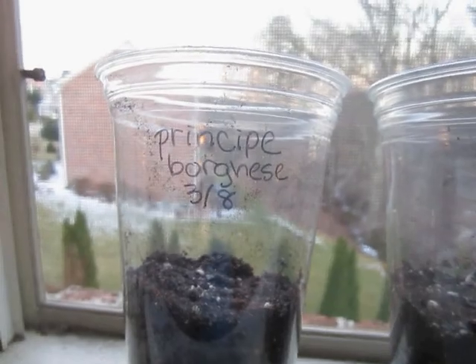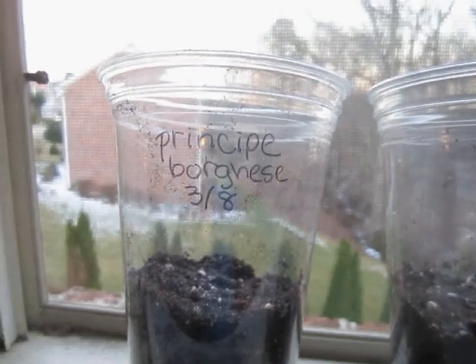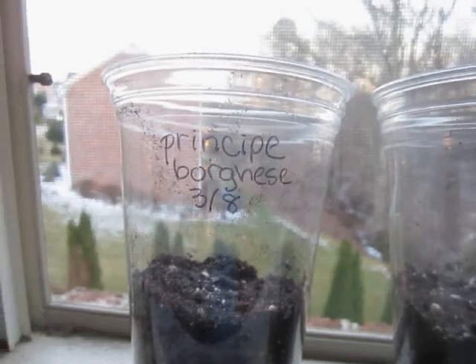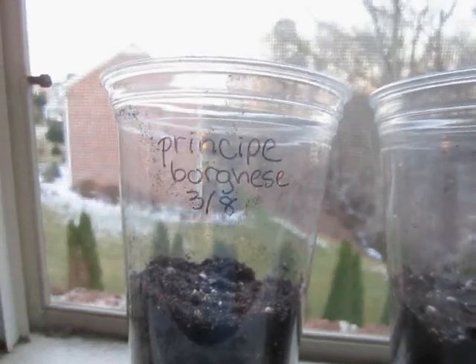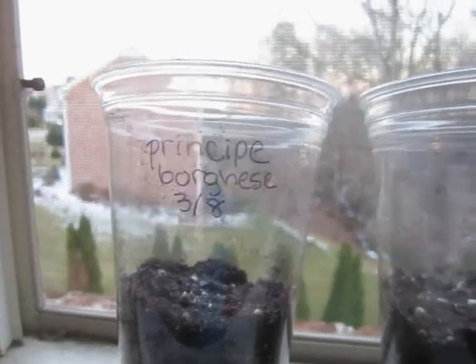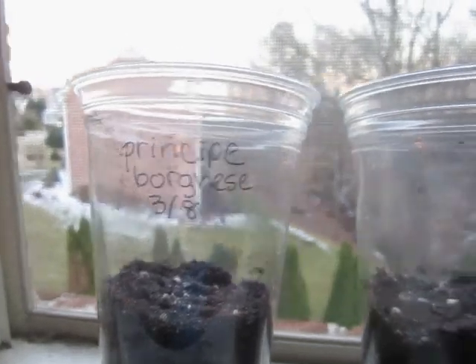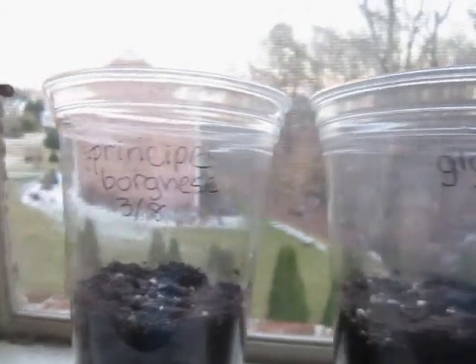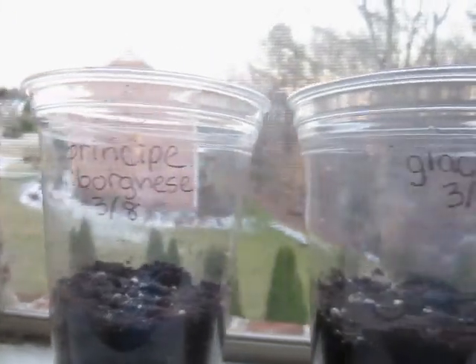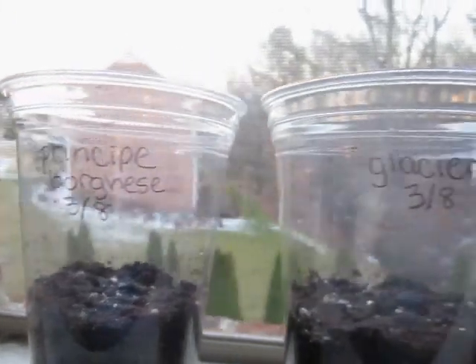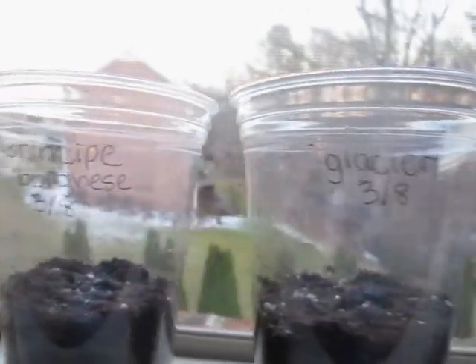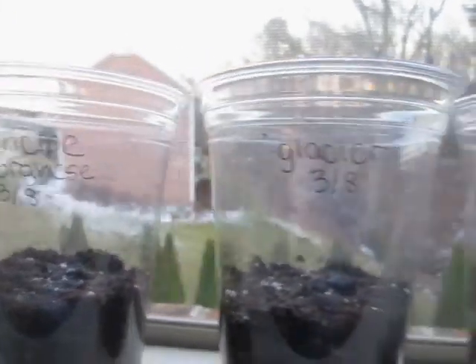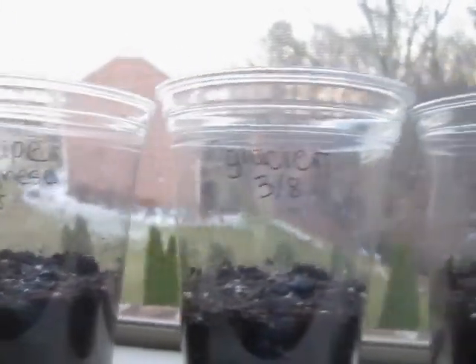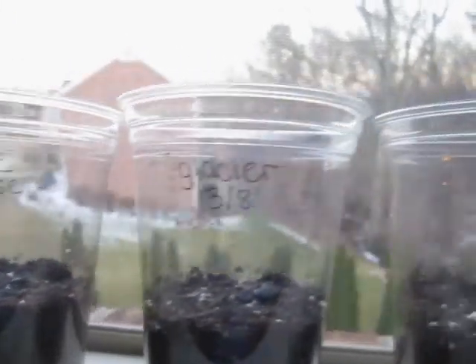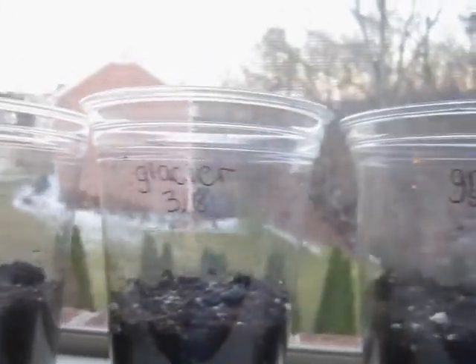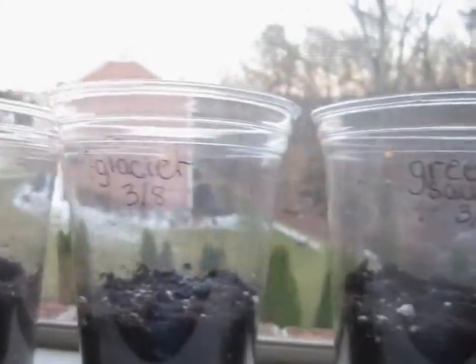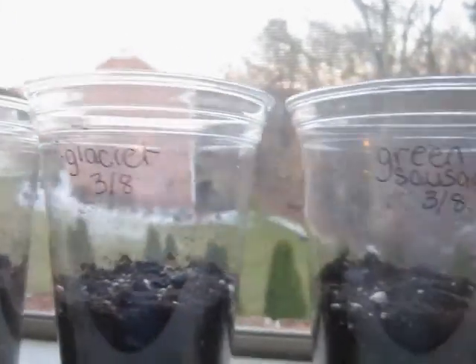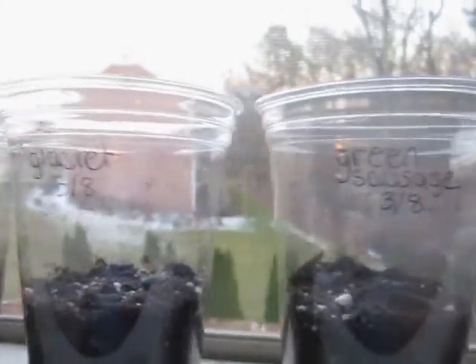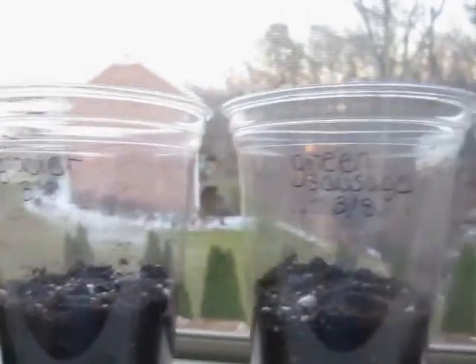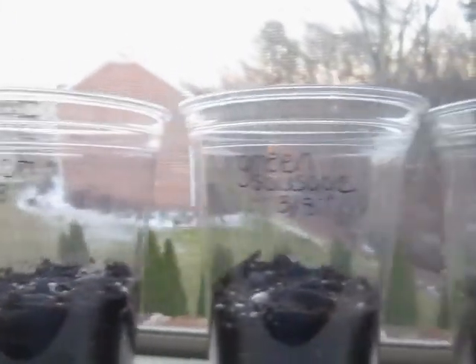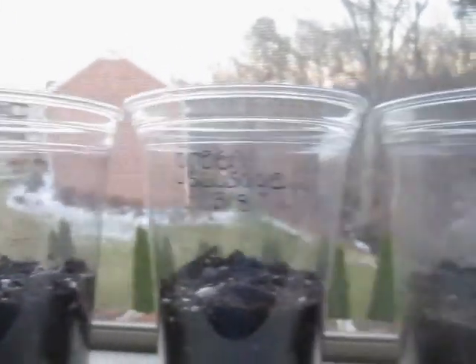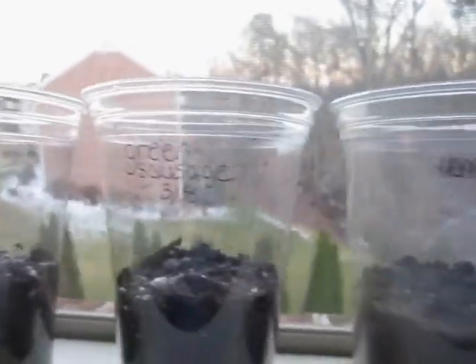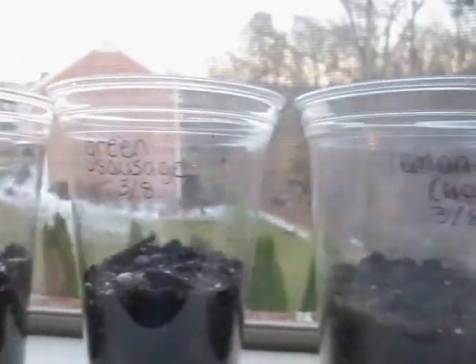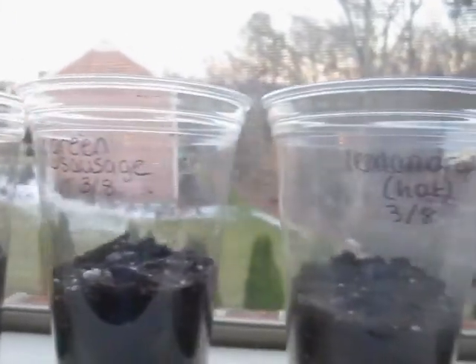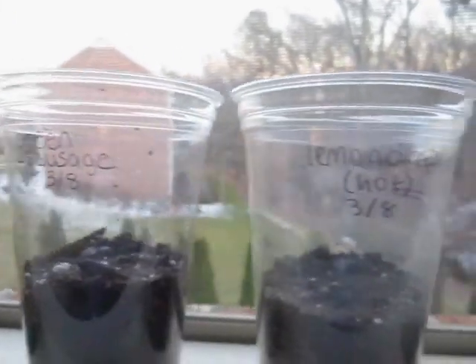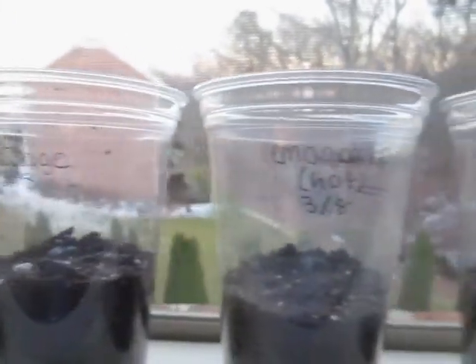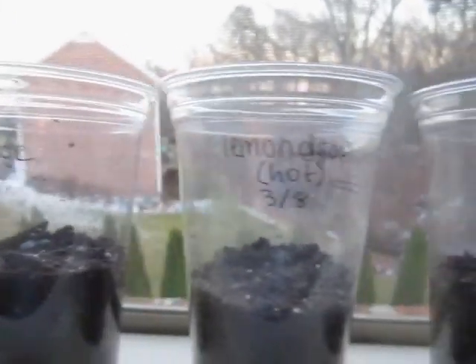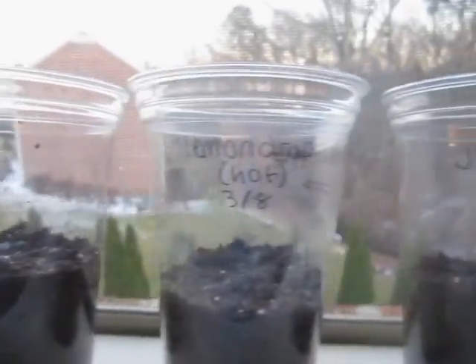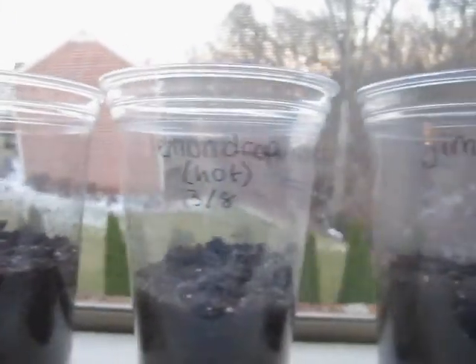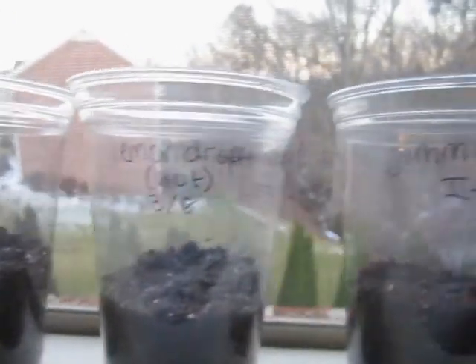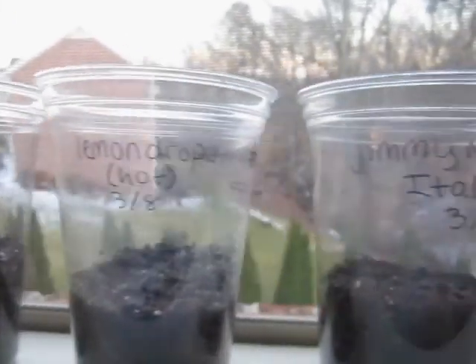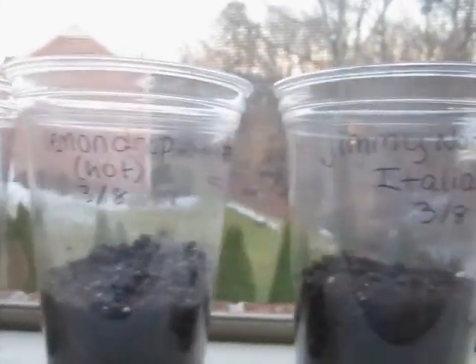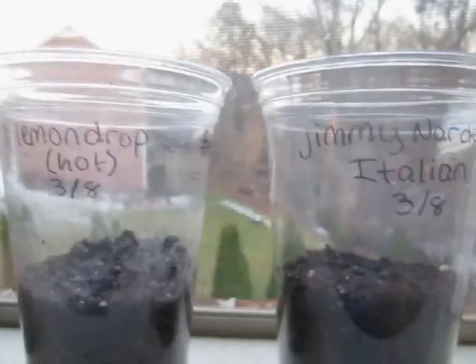I've sown all the seeds and I'll update you in the next episode. Bye!